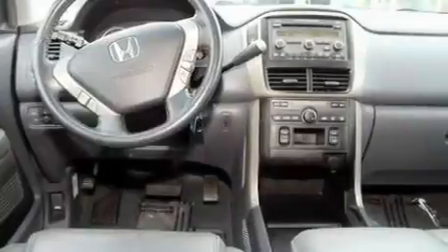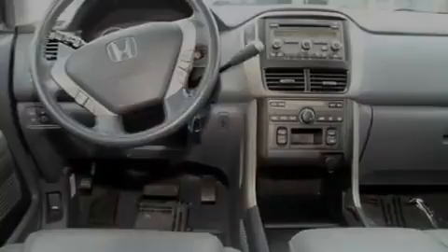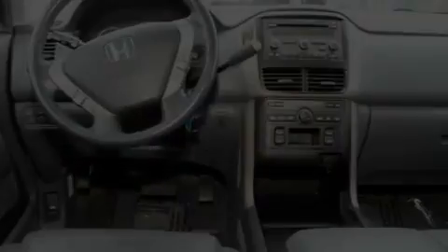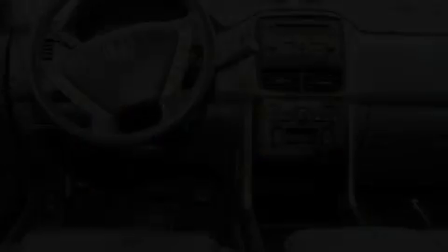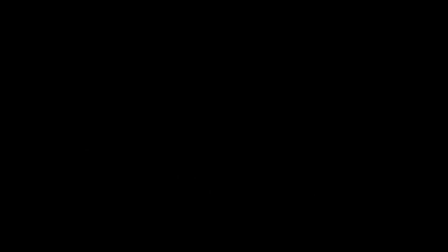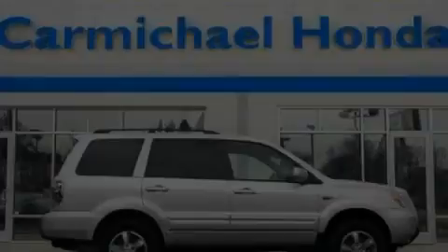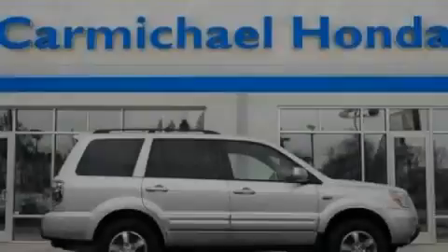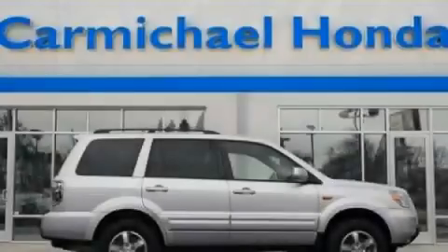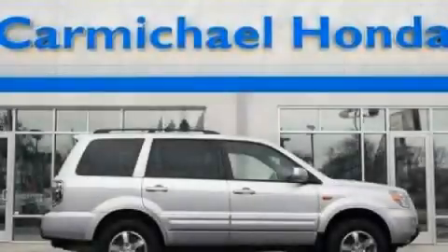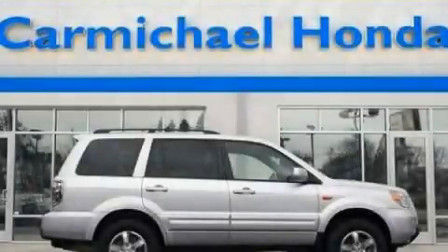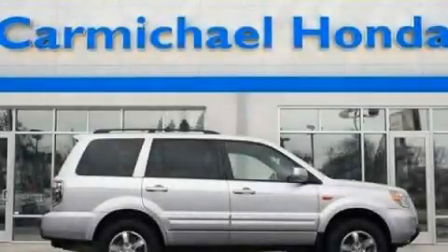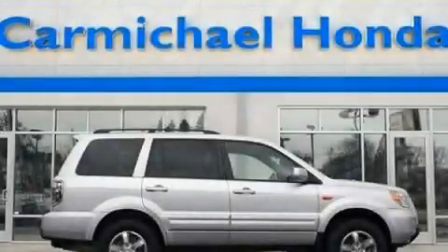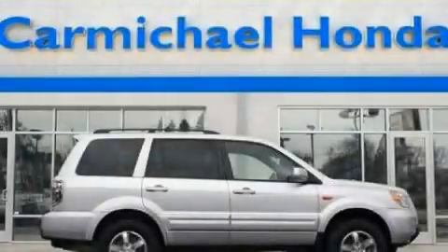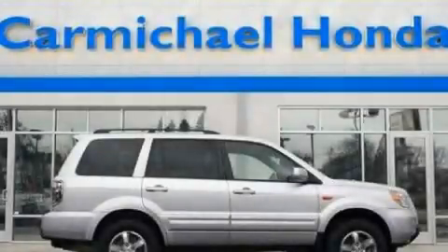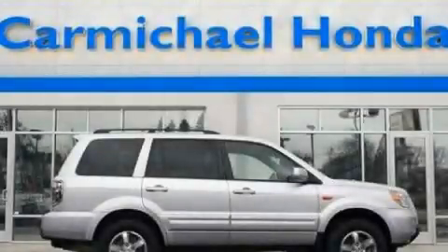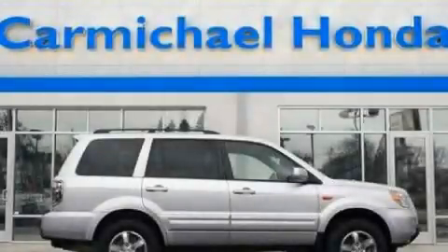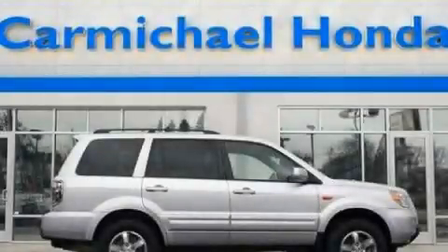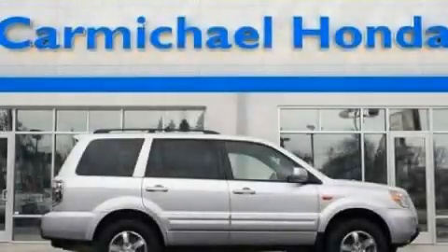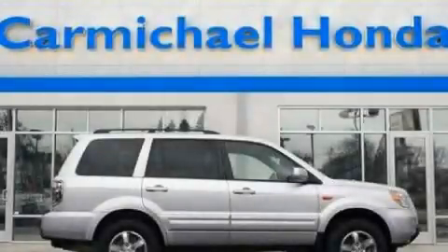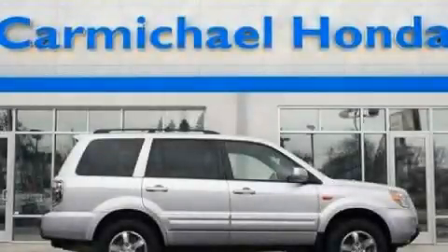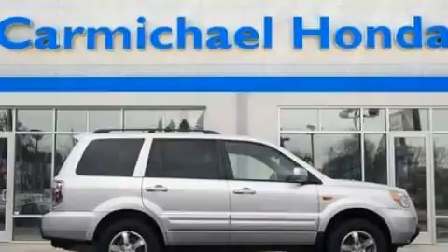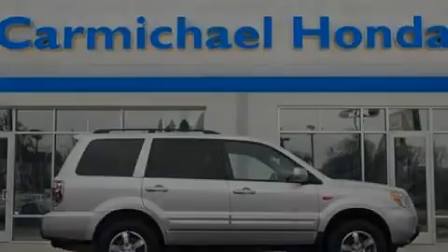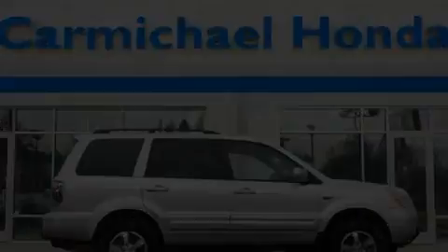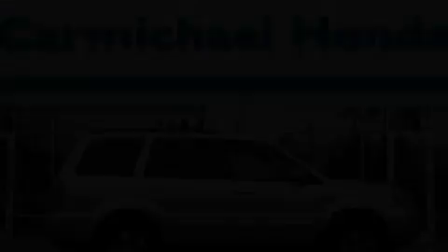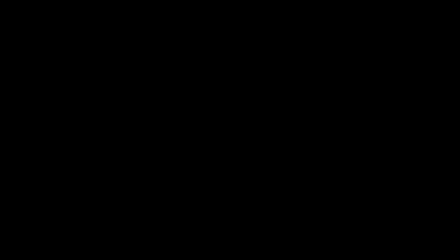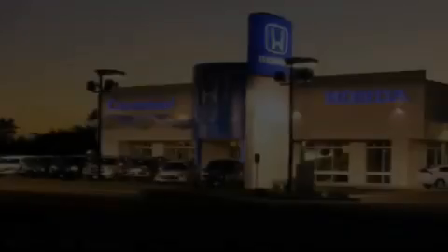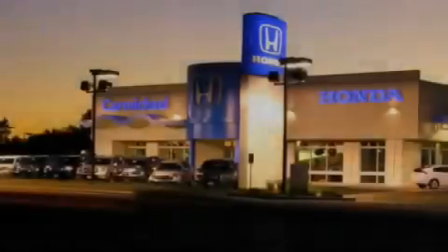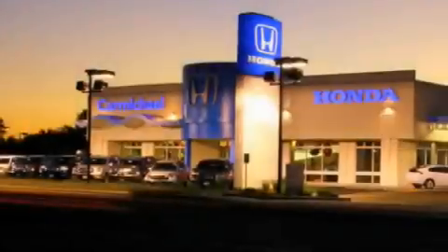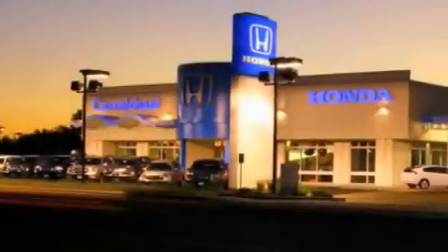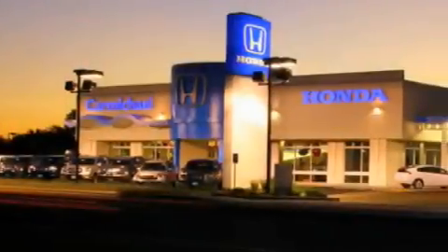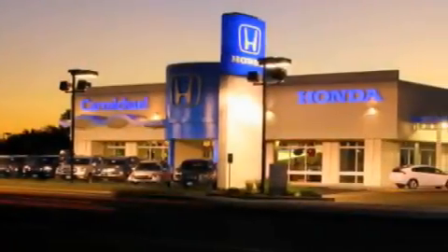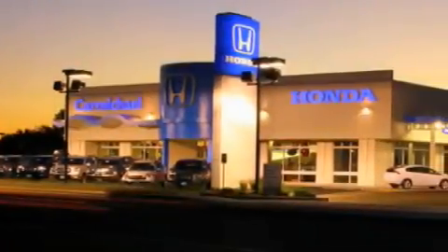Stop by today and test drive this automobile for yourself. Carmichael Honda has everything you need.